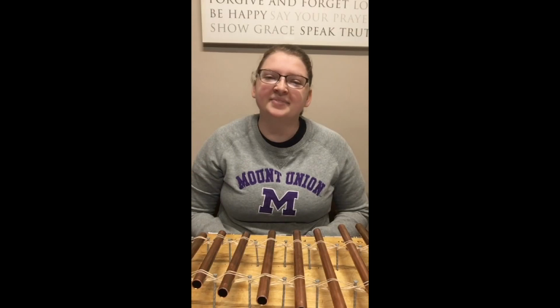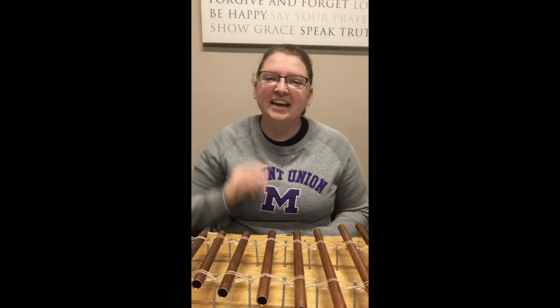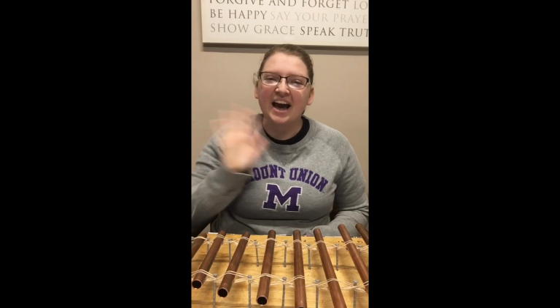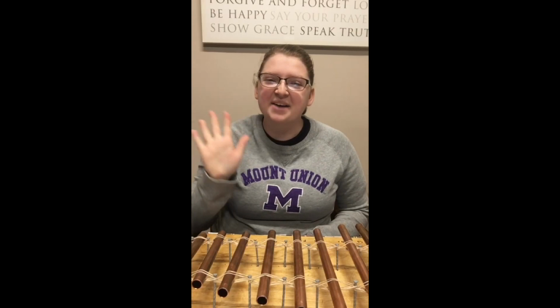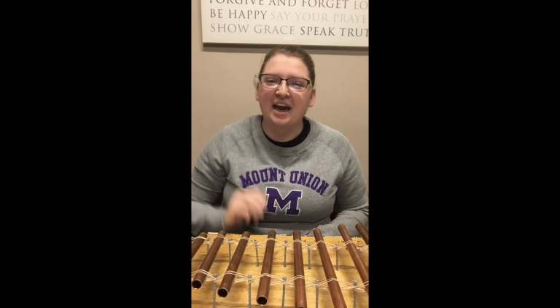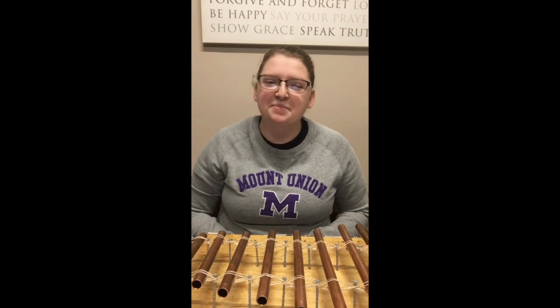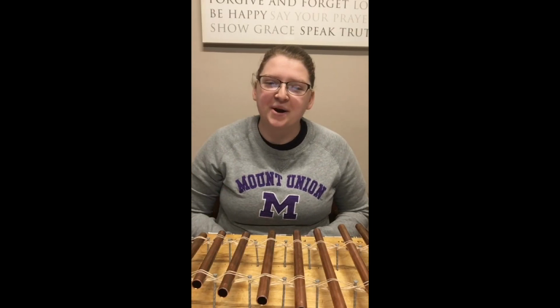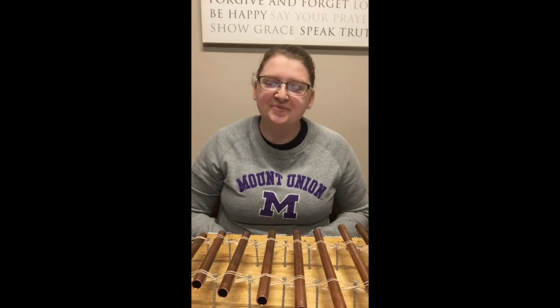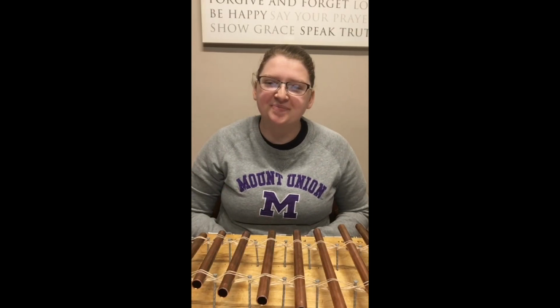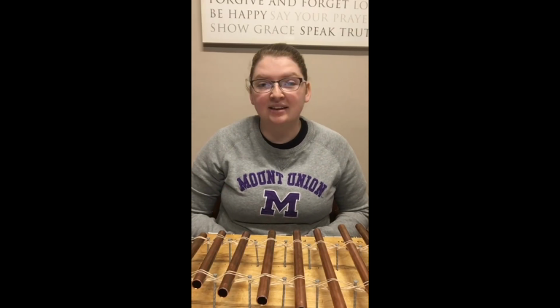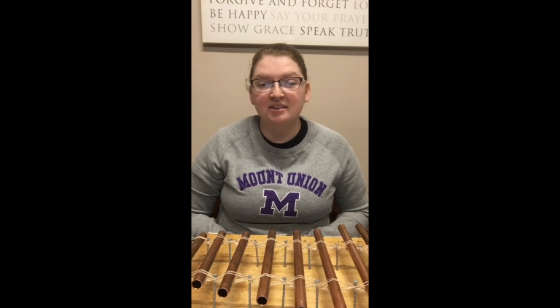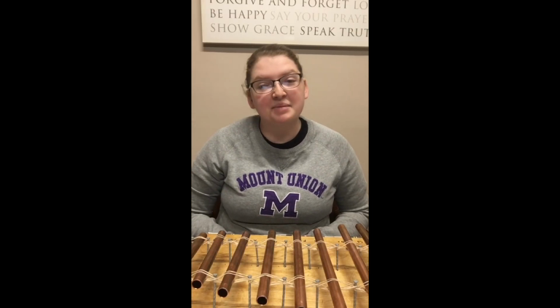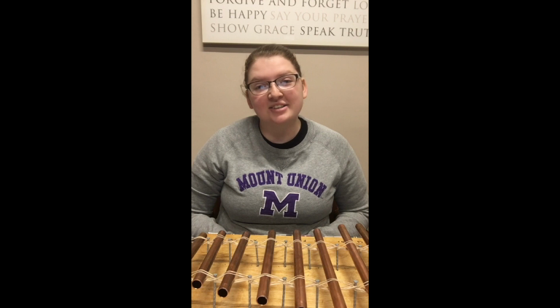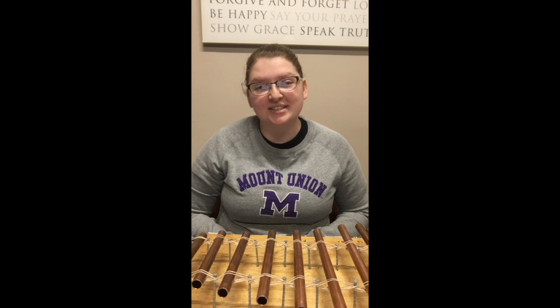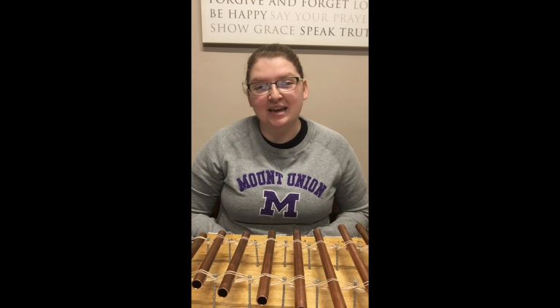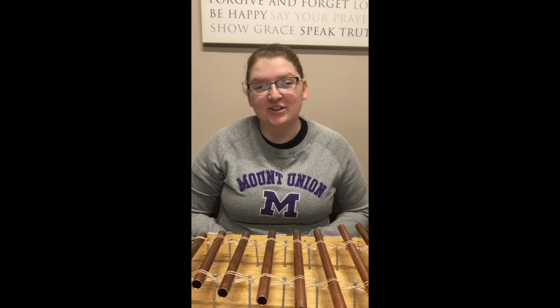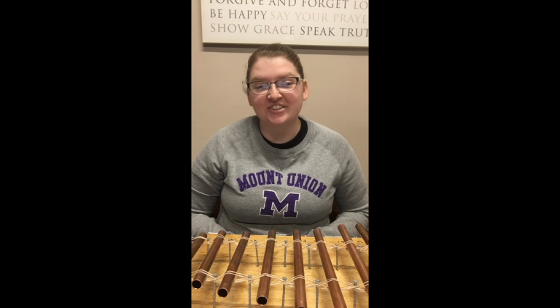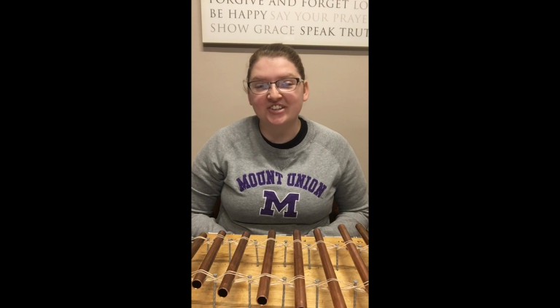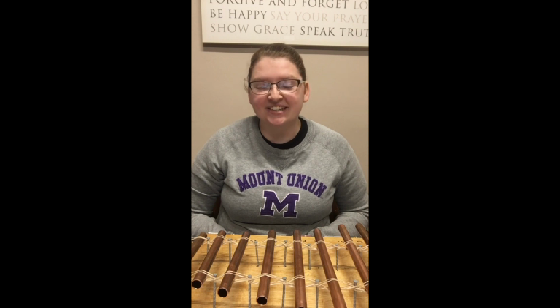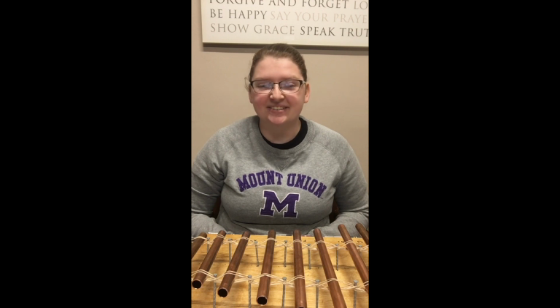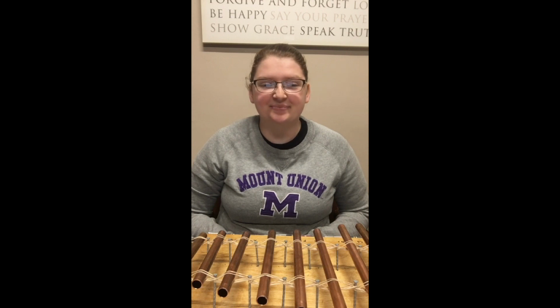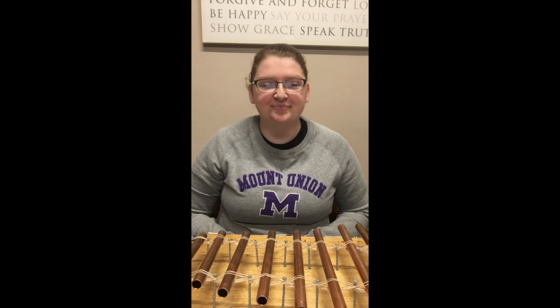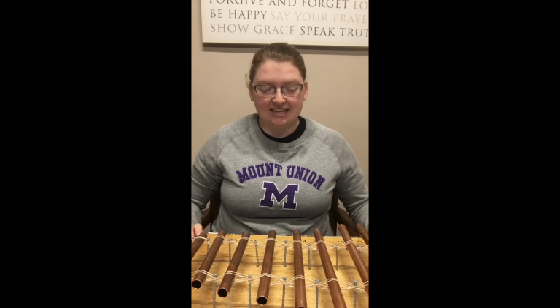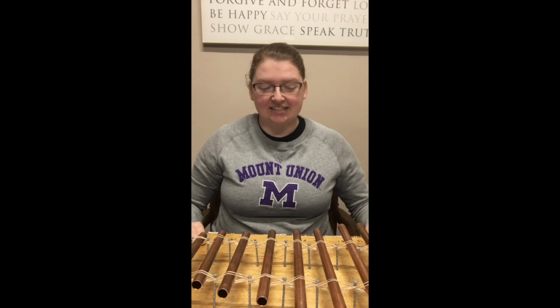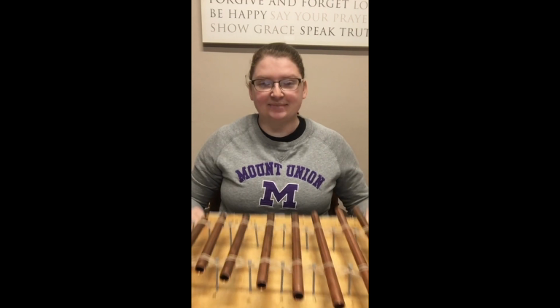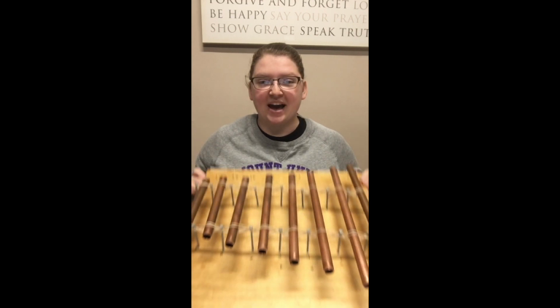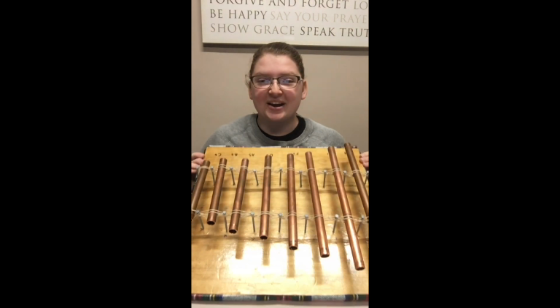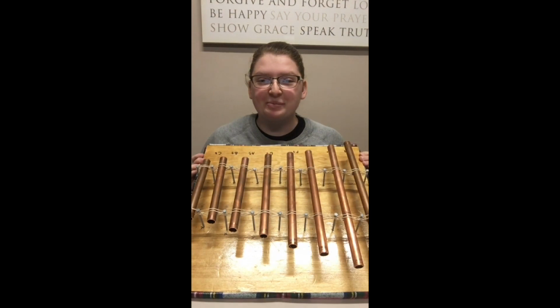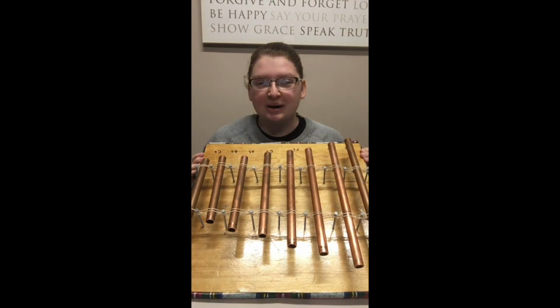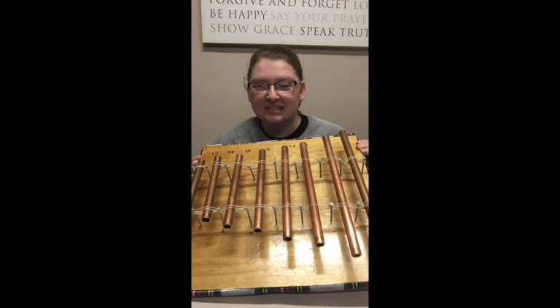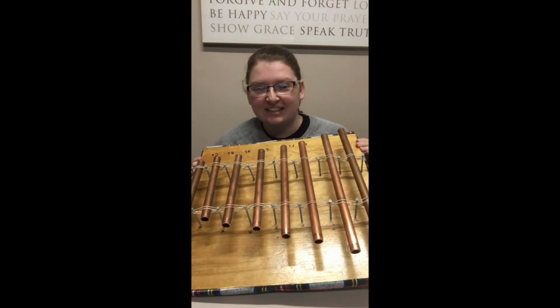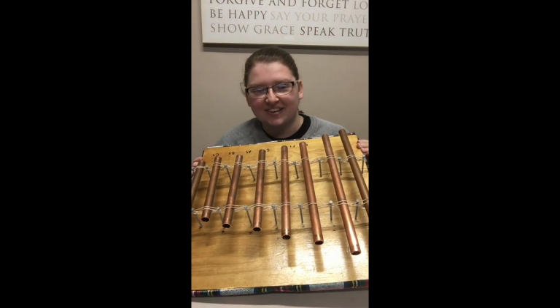Hi, I'm Kathy Monroe. My major is mechanical engineering. This is my copper pipe xylophone.